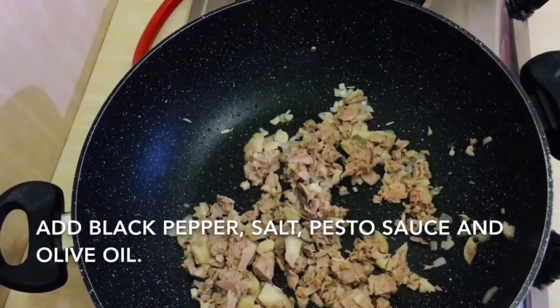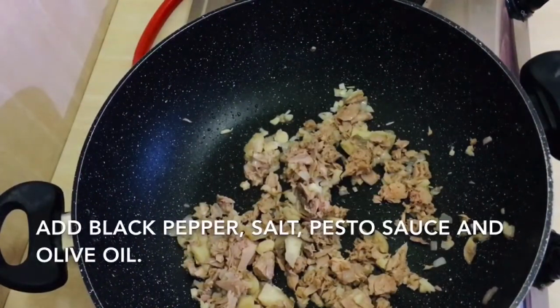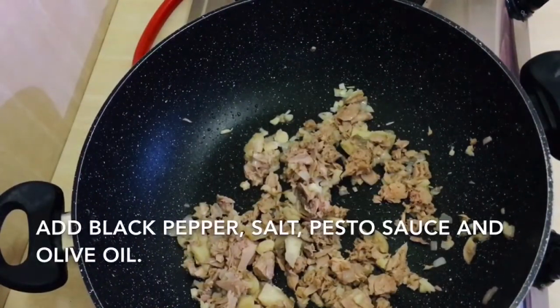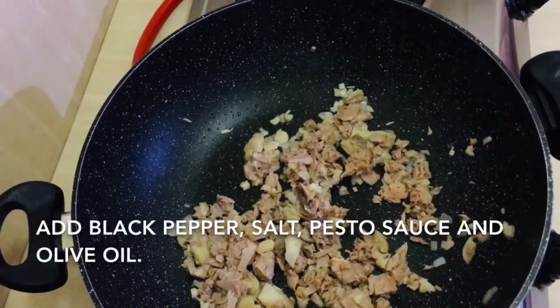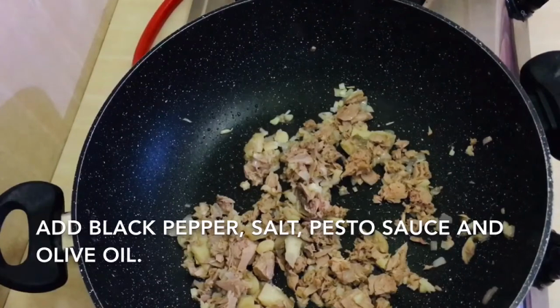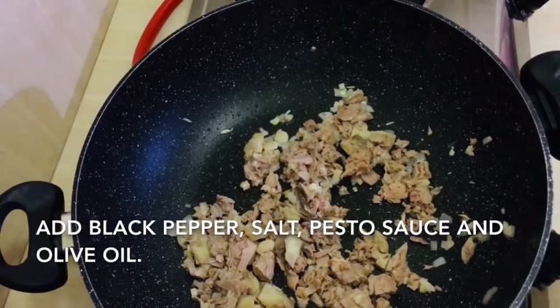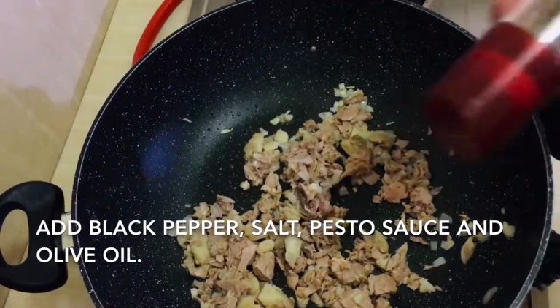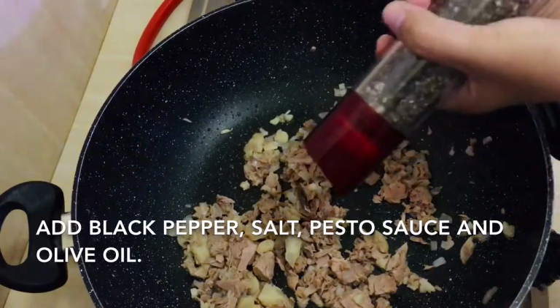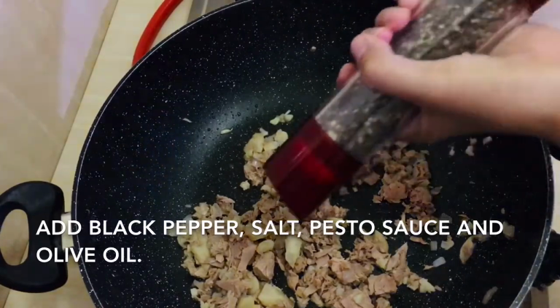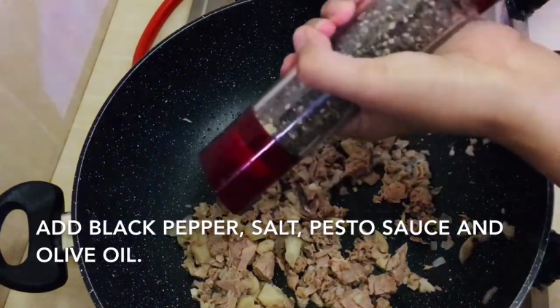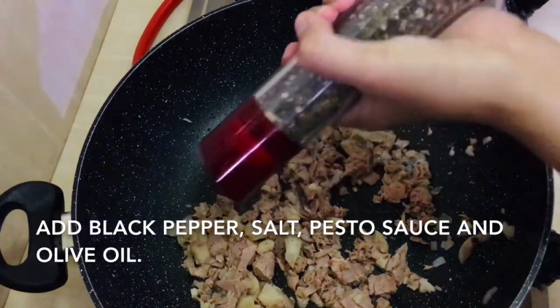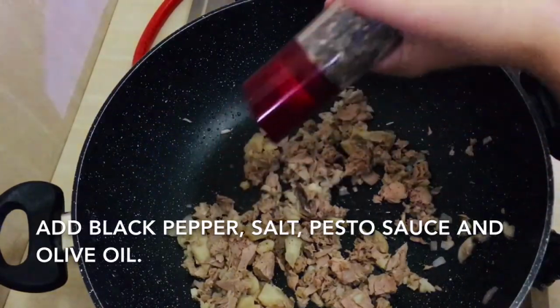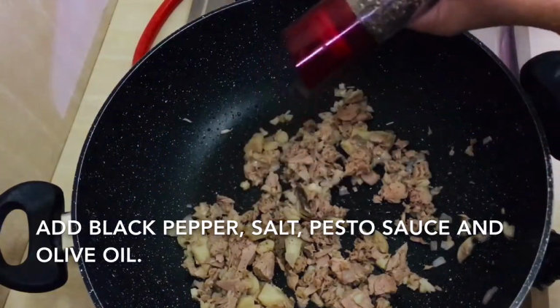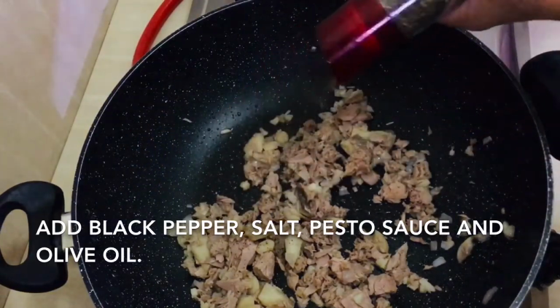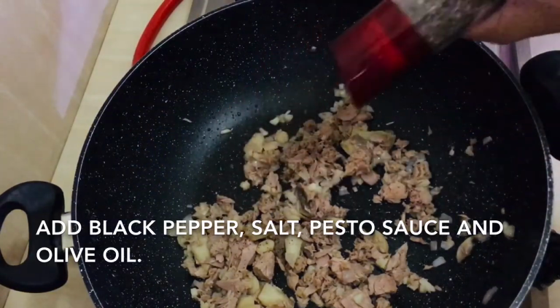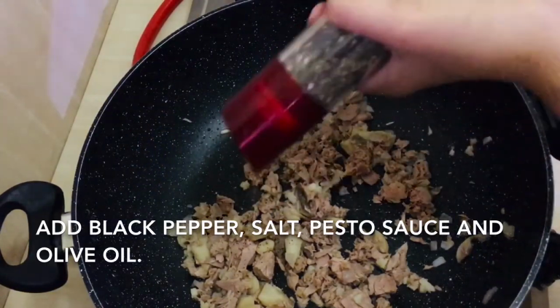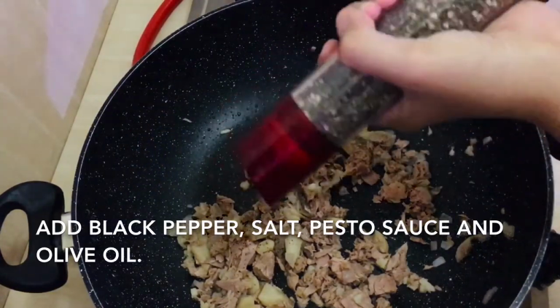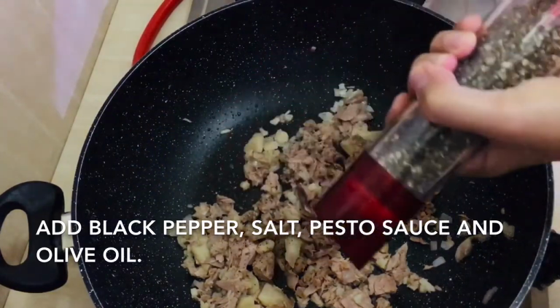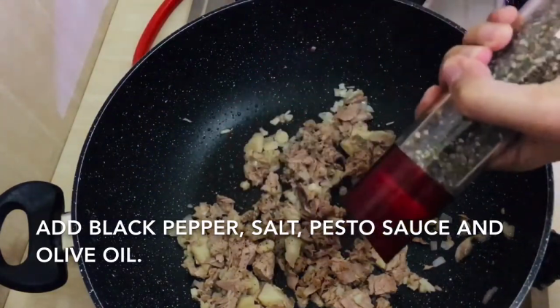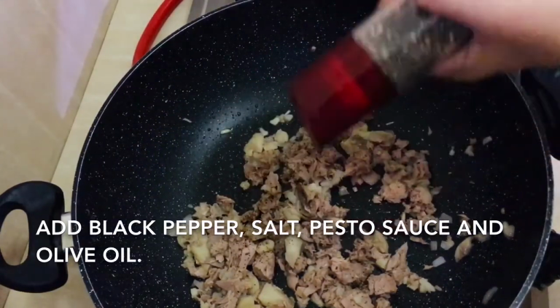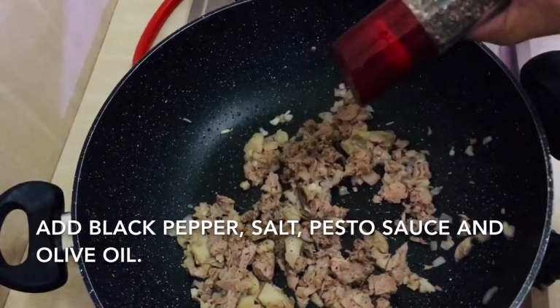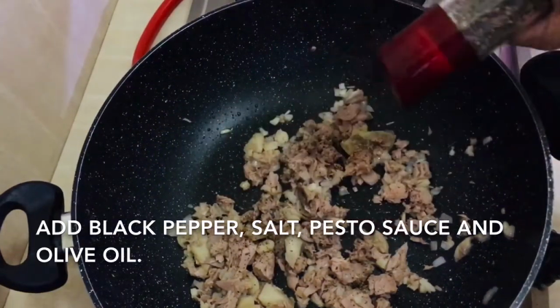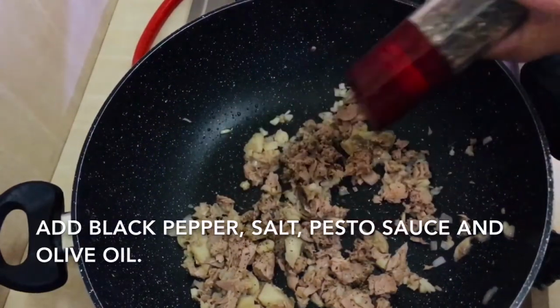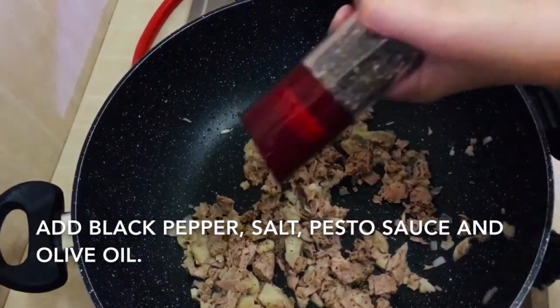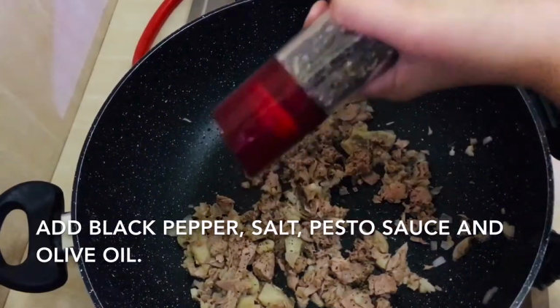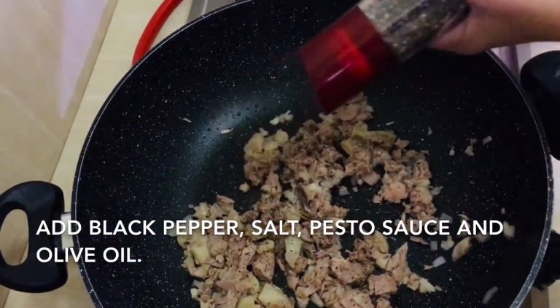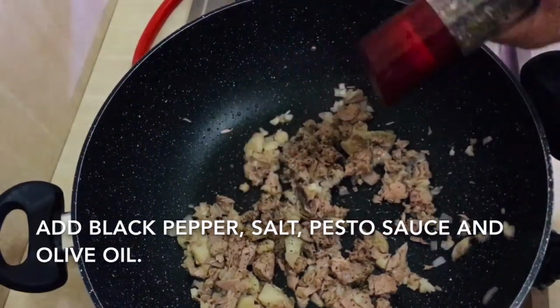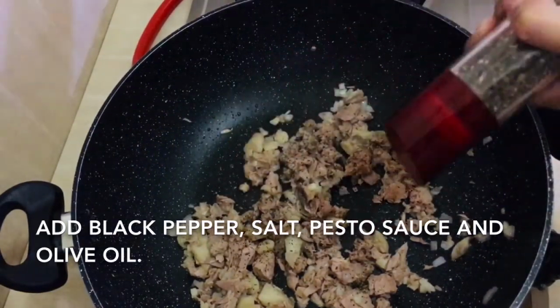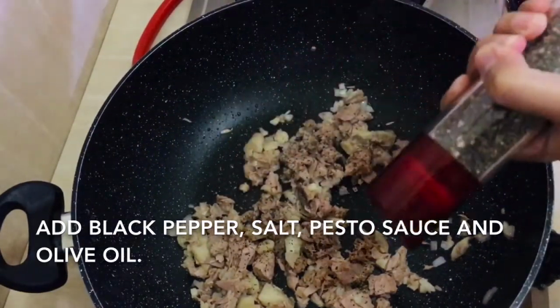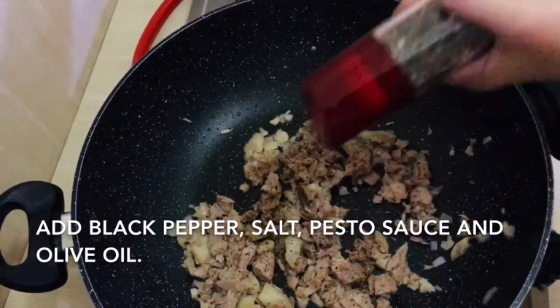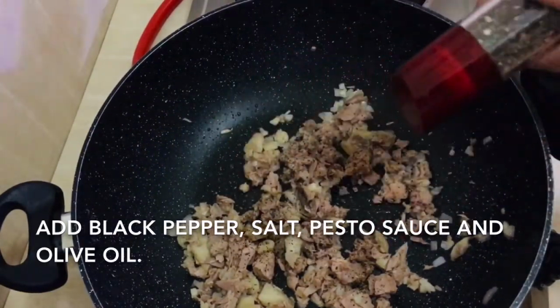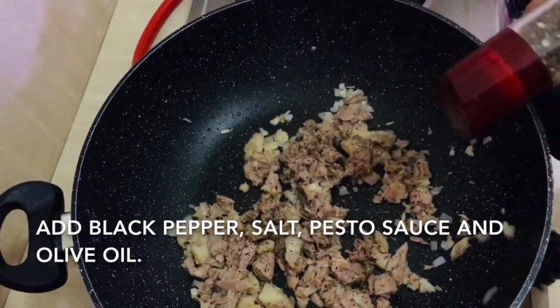When the mushroom and tuna are cooked, we add black pepper and salt.